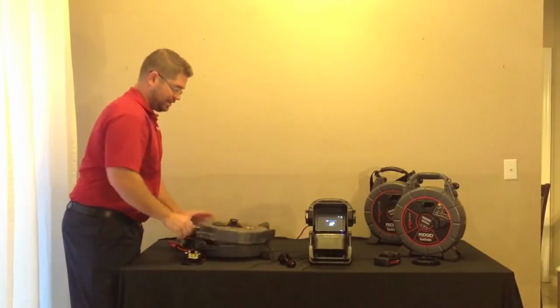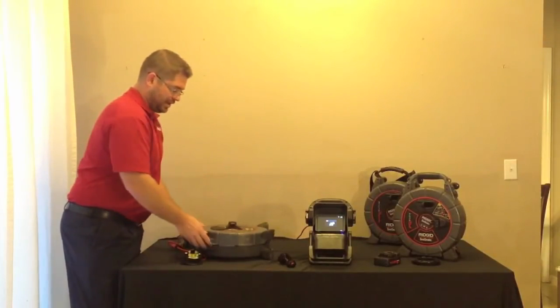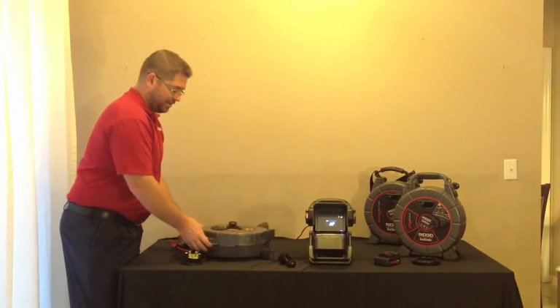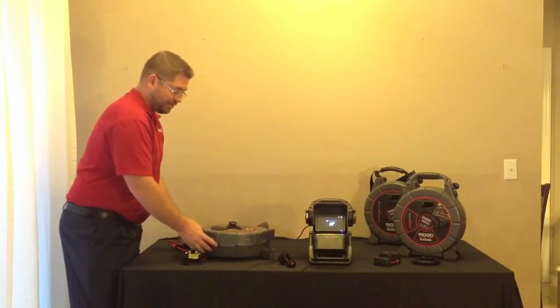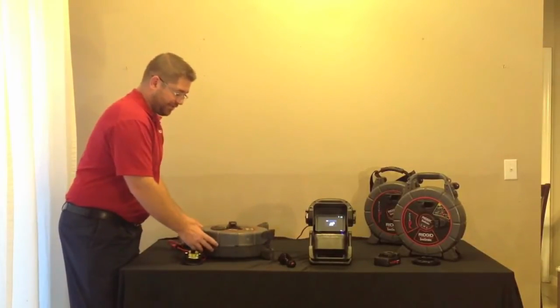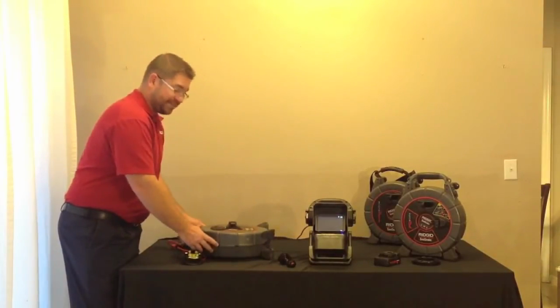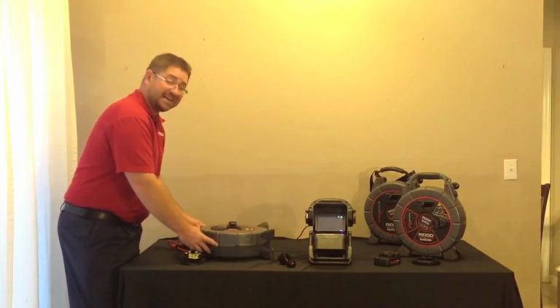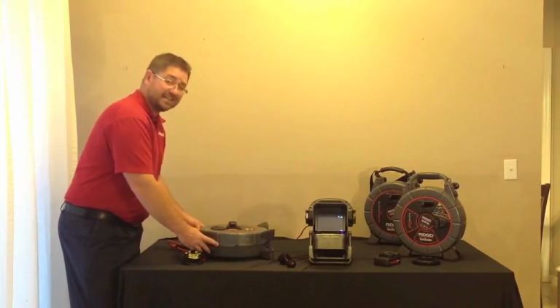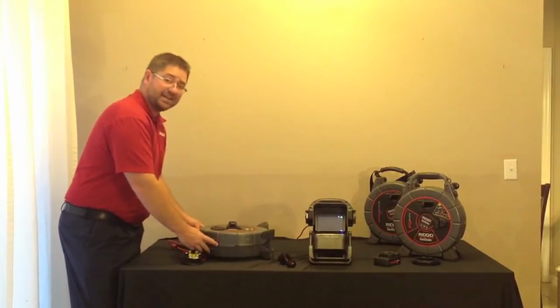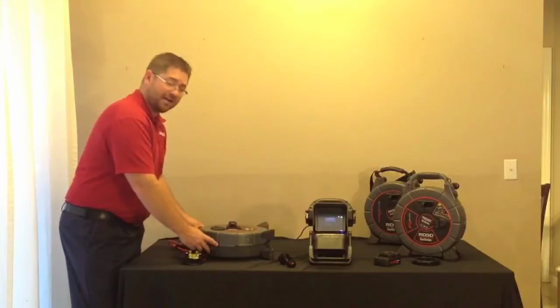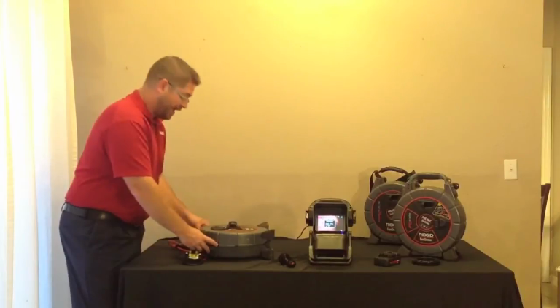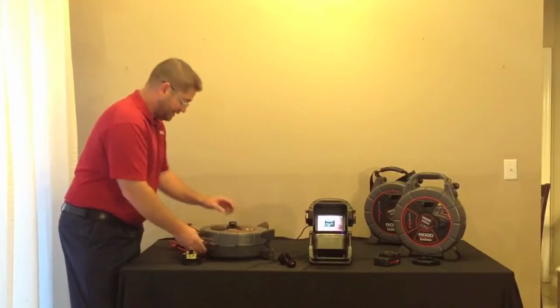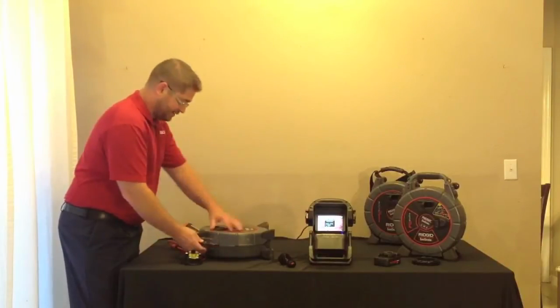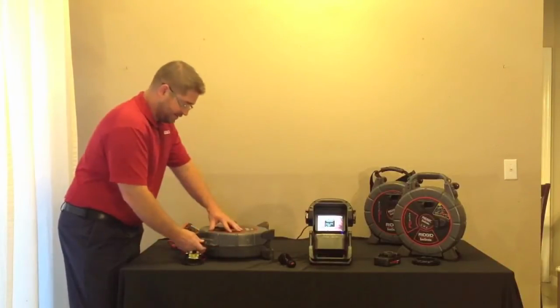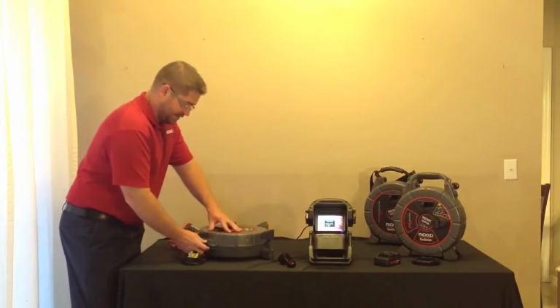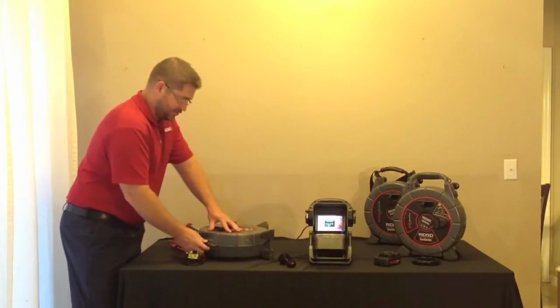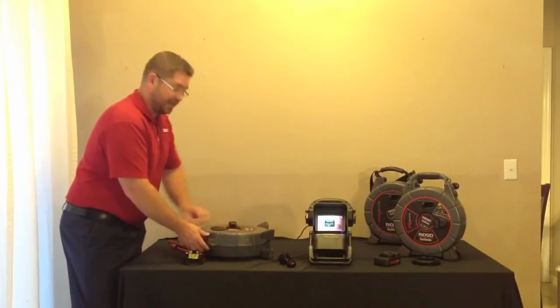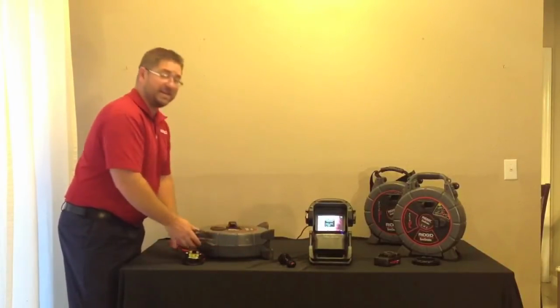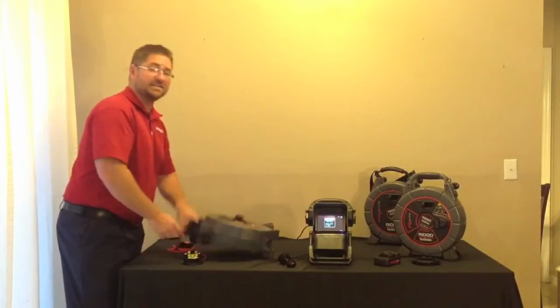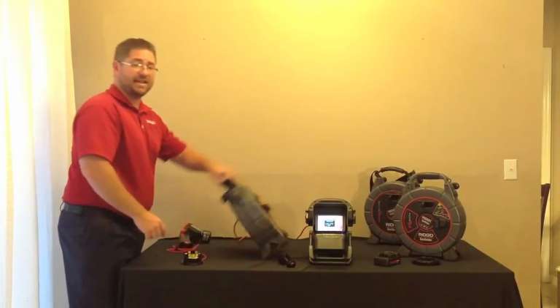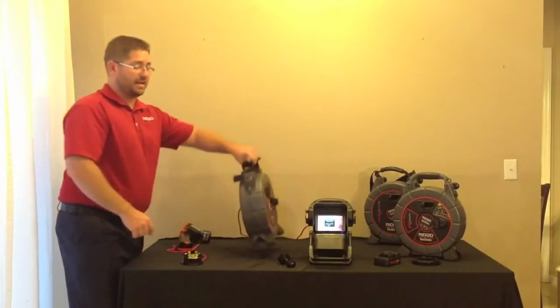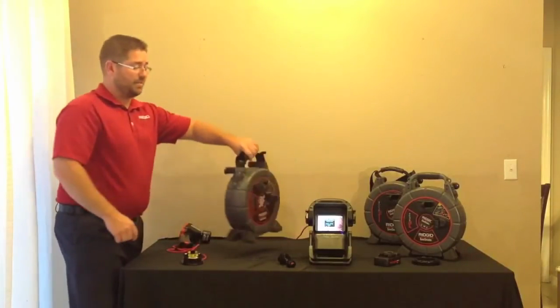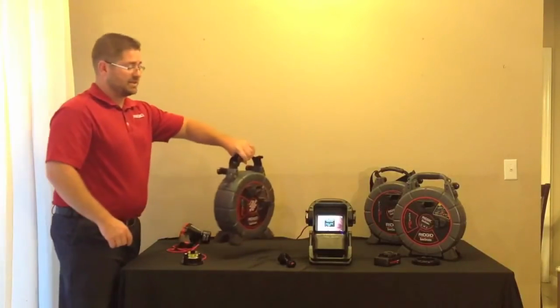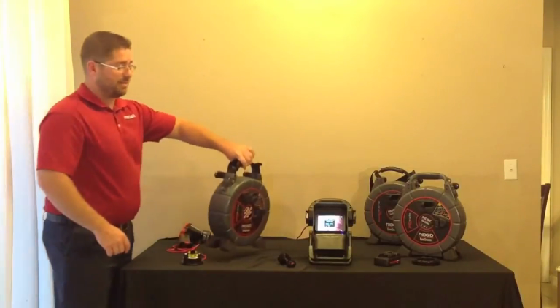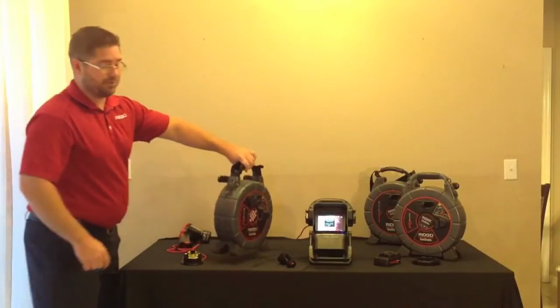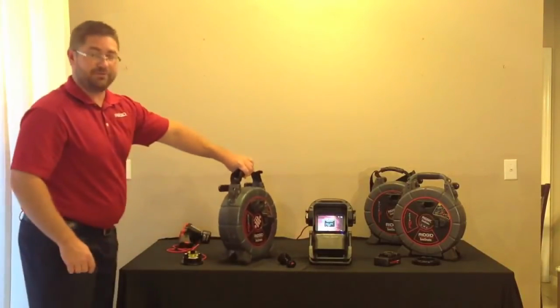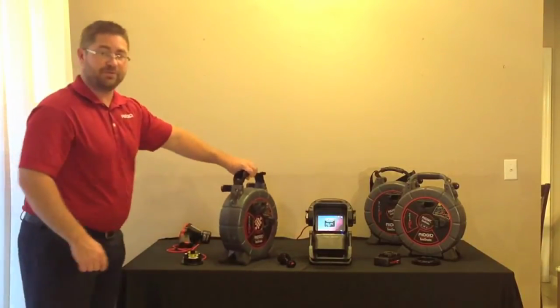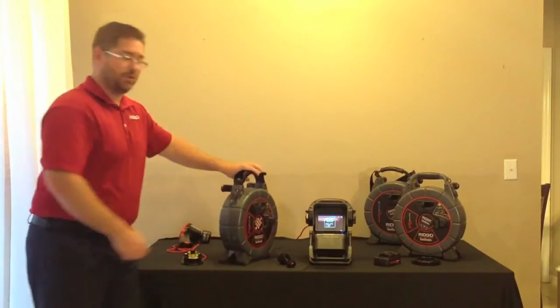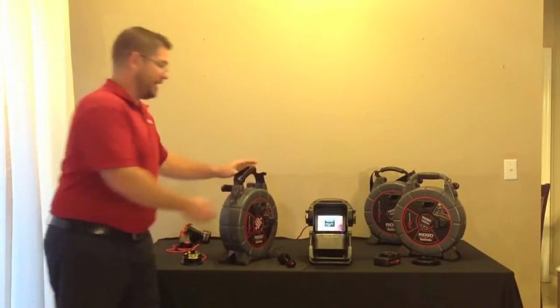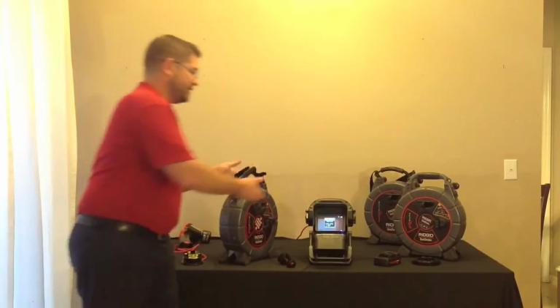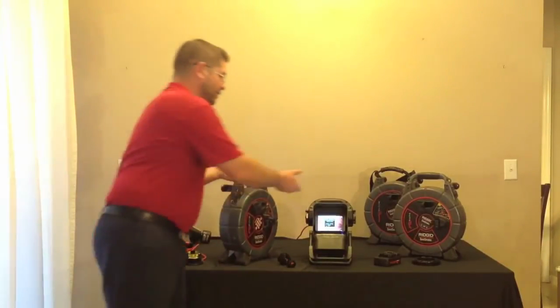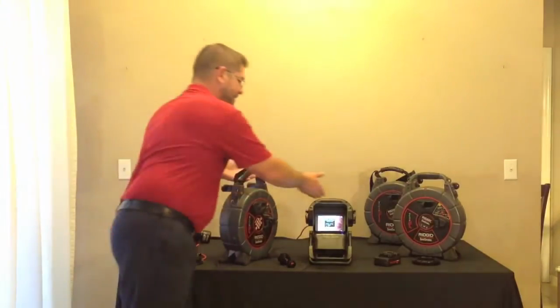The Microrail is nice, light, and compact so it can be easily taken up on top of a roof or down into a basement.